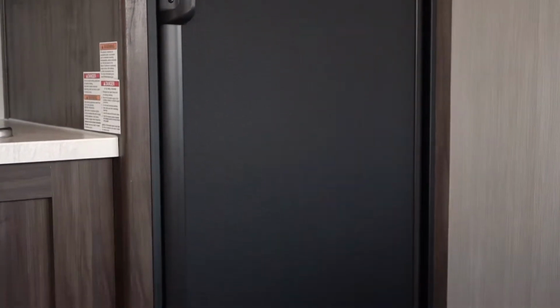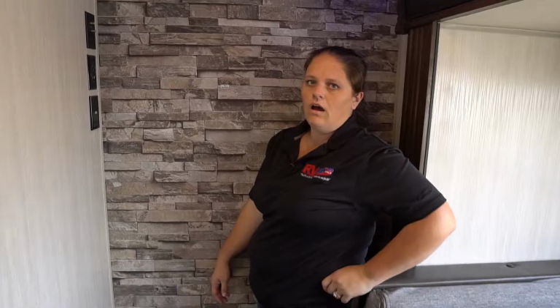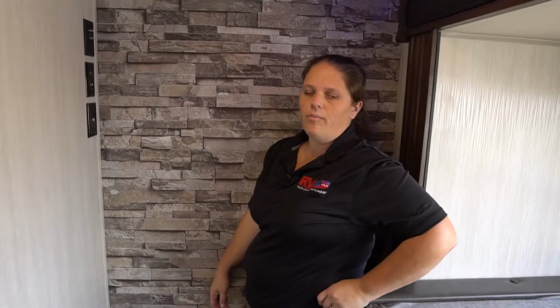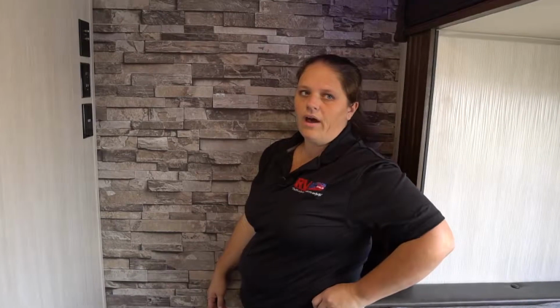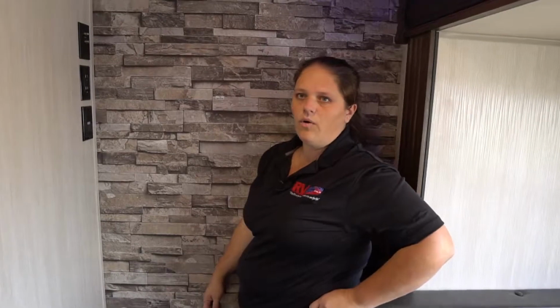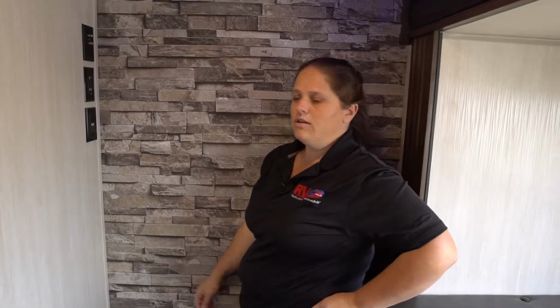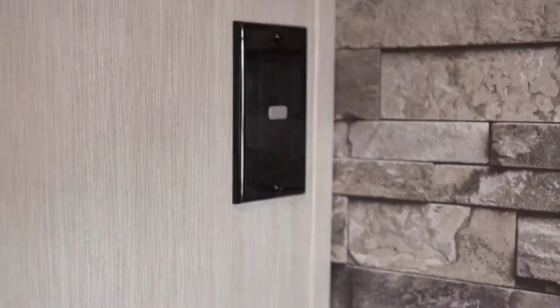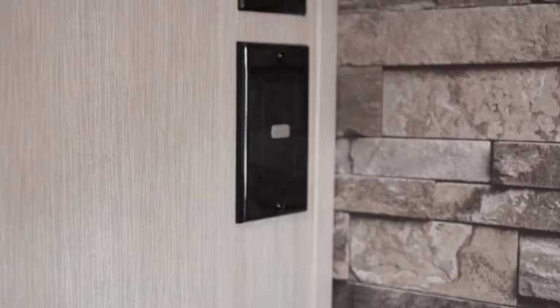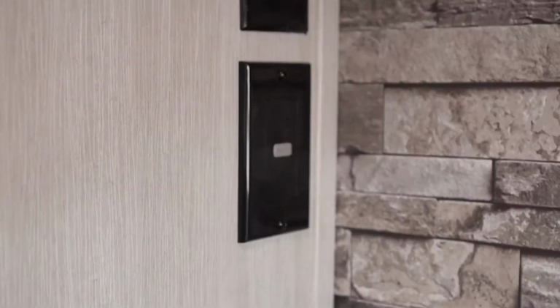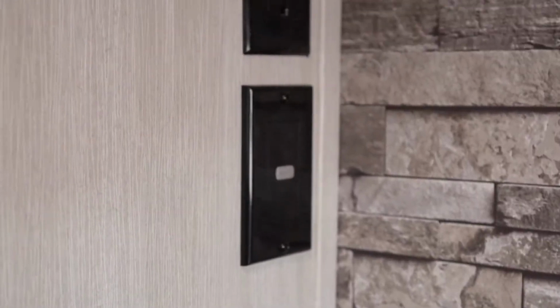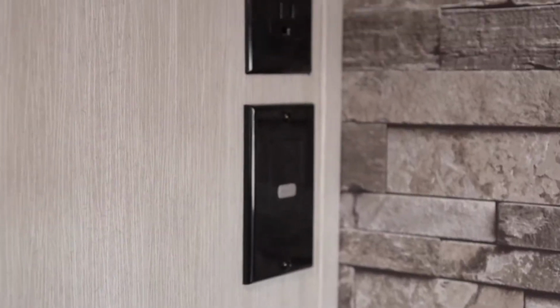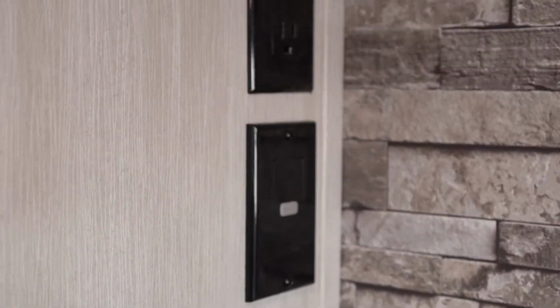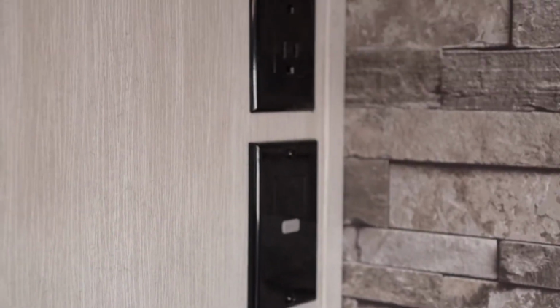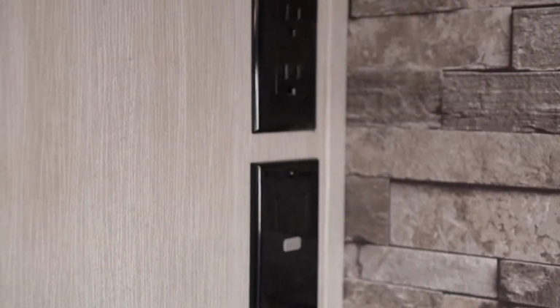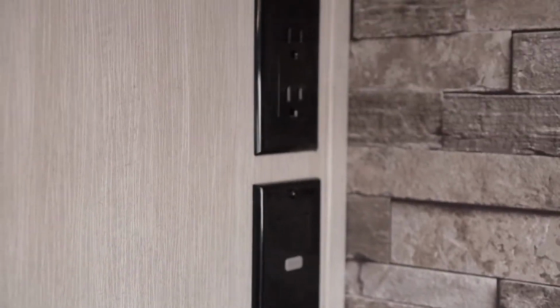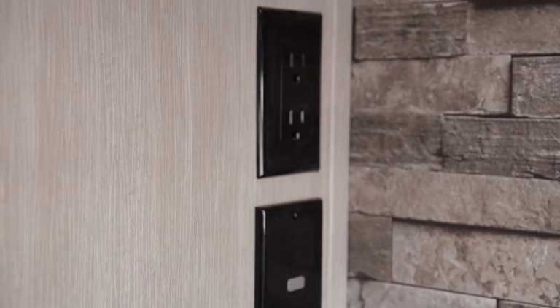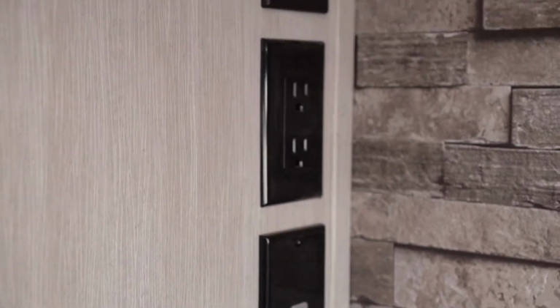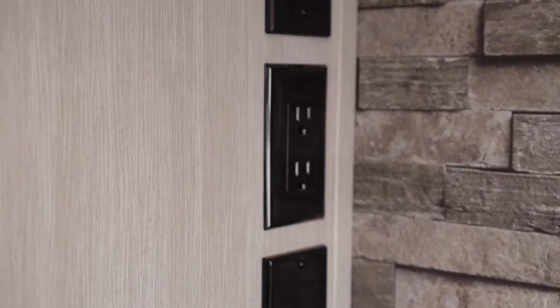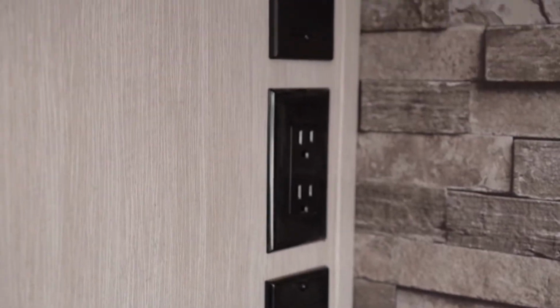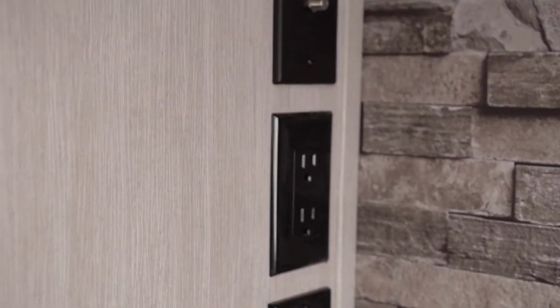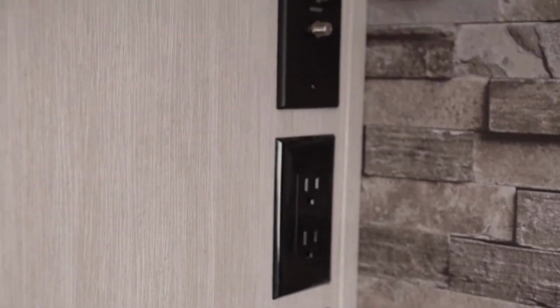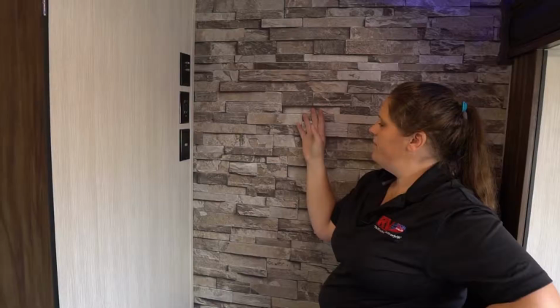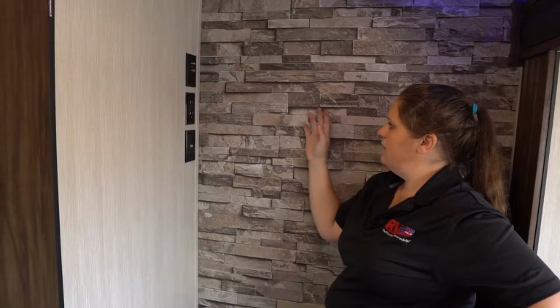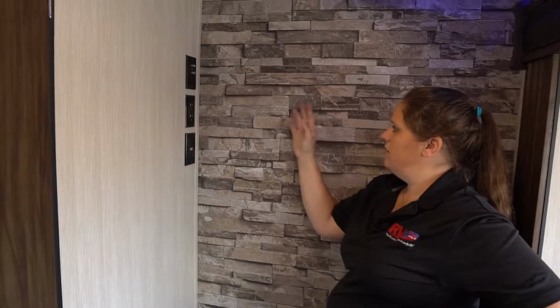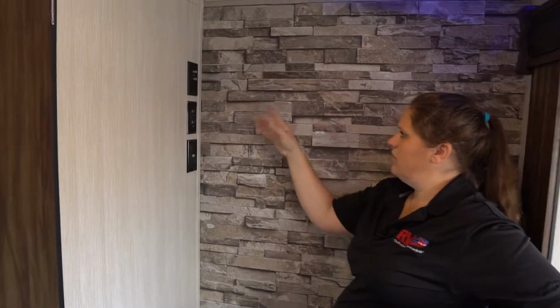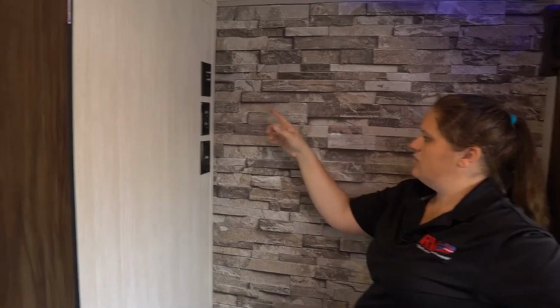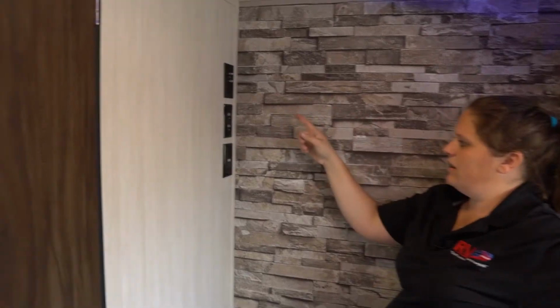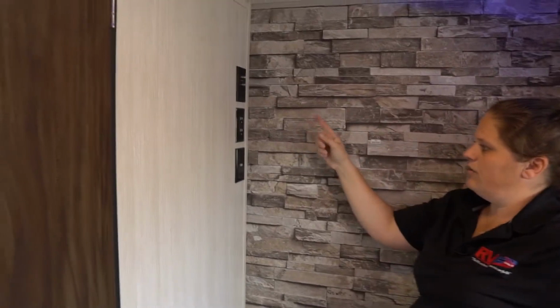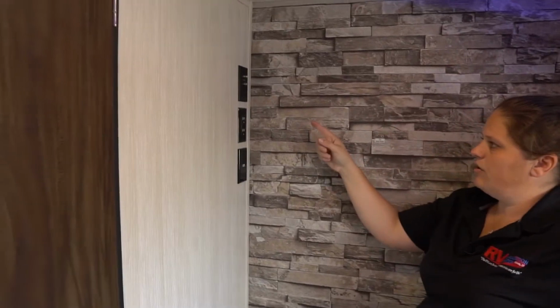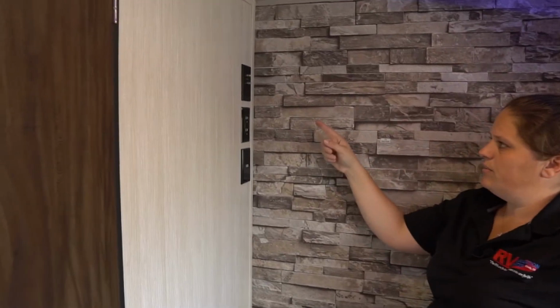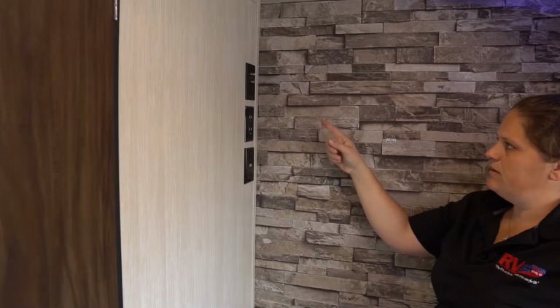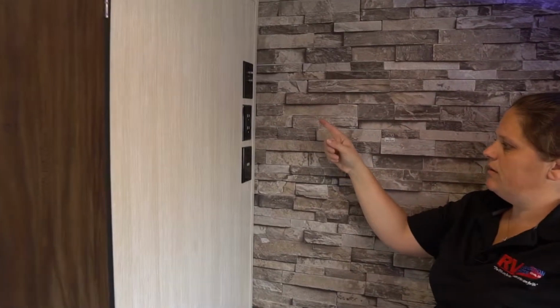On the back wall, it's going to be set up for your TV that mounts on the wall. And then you're also going to have your hookups here.